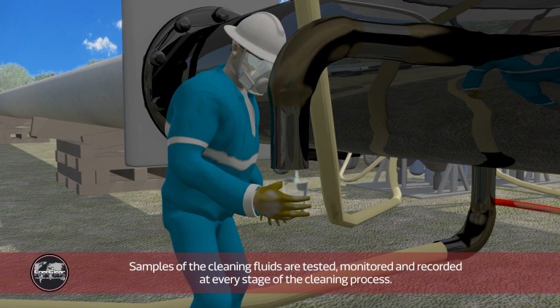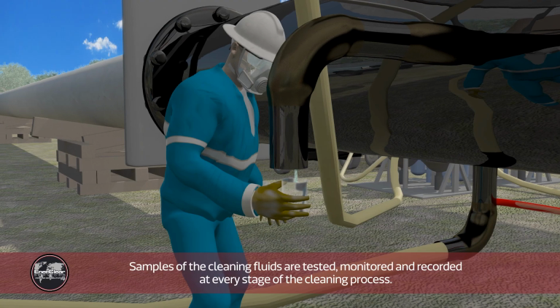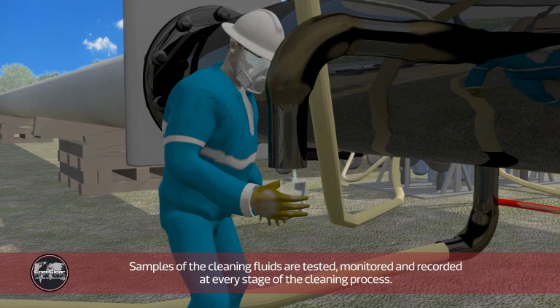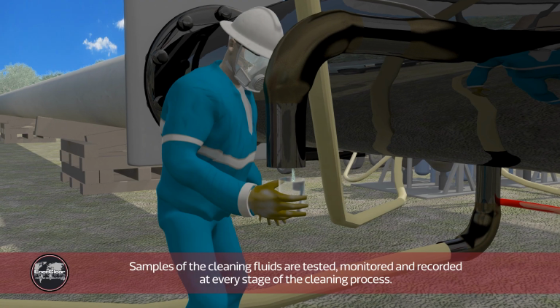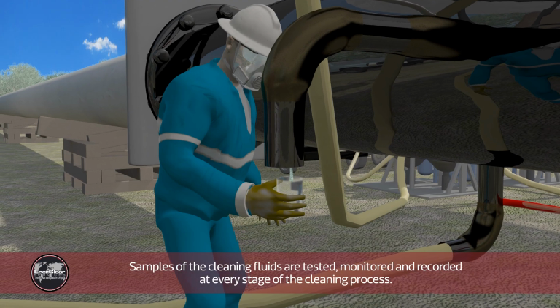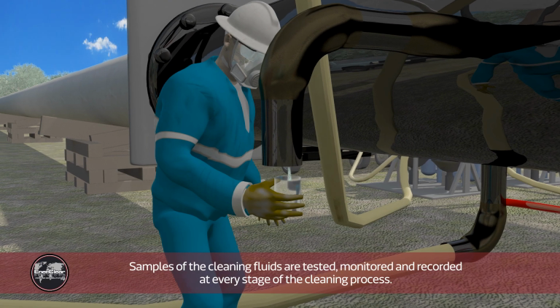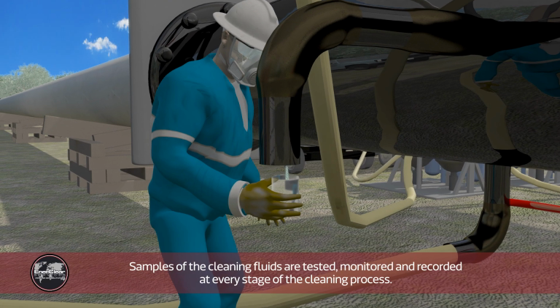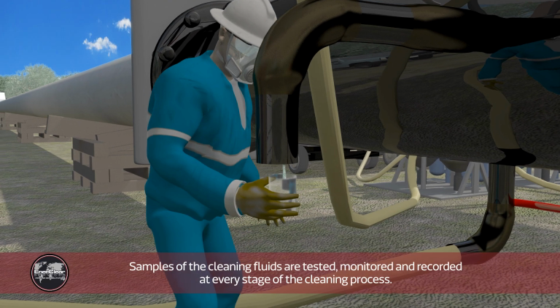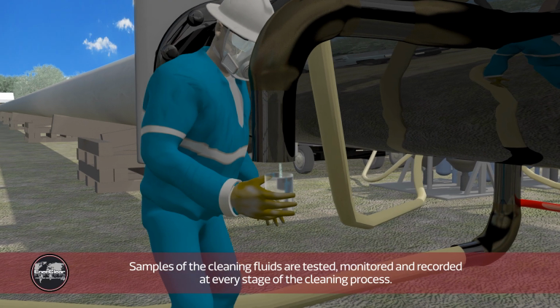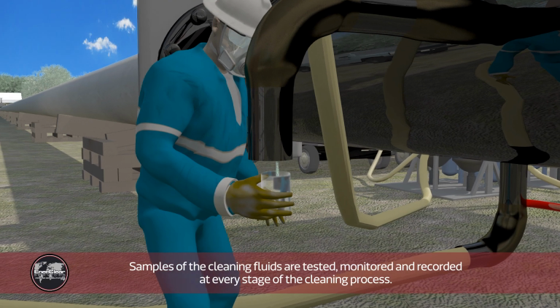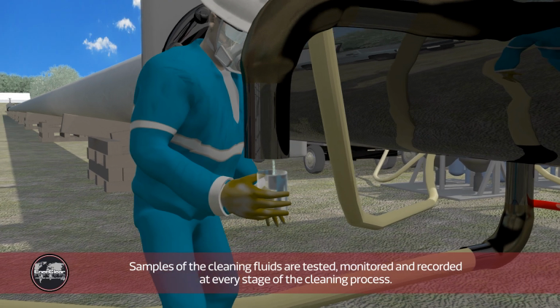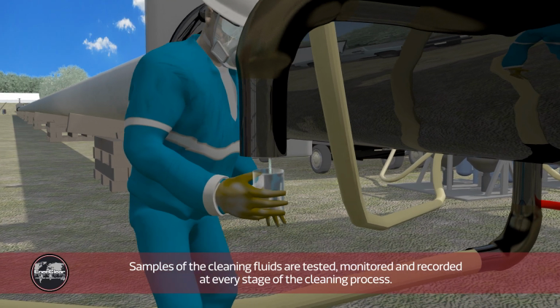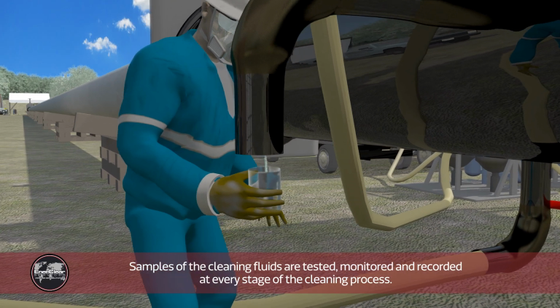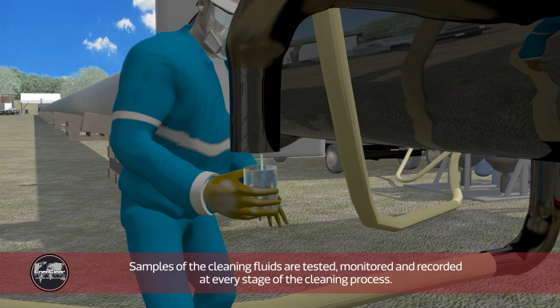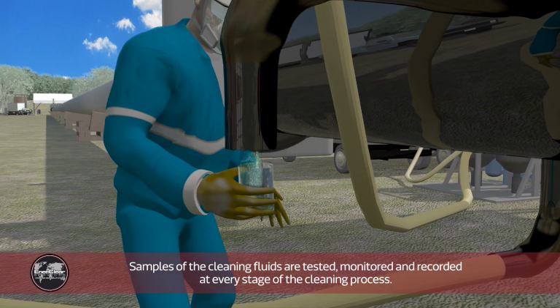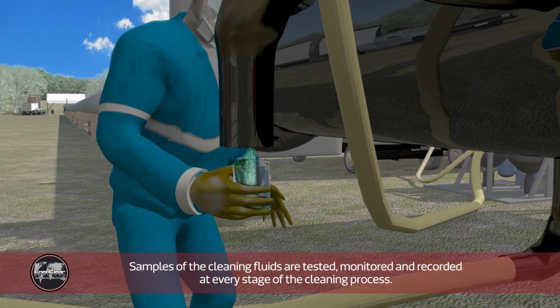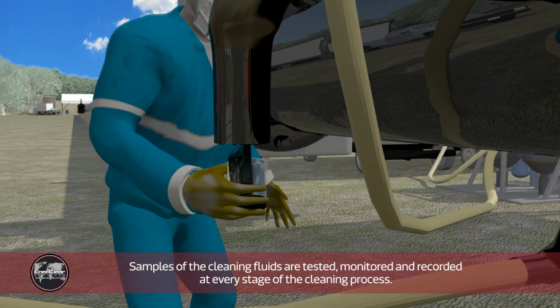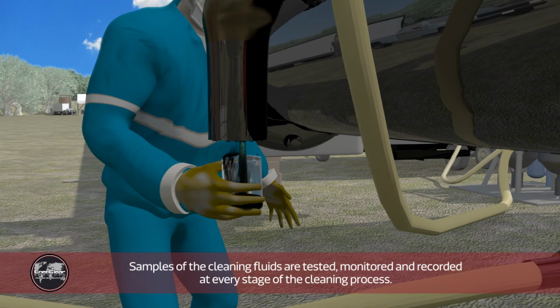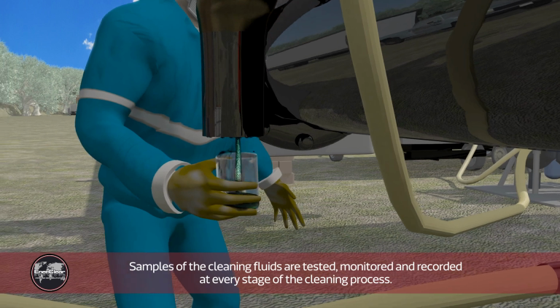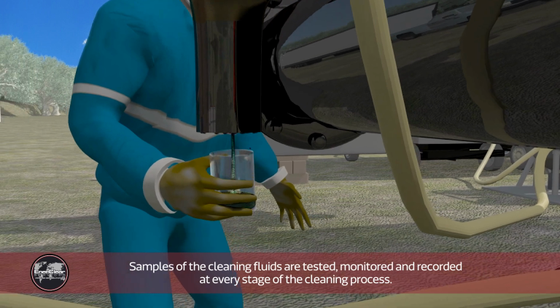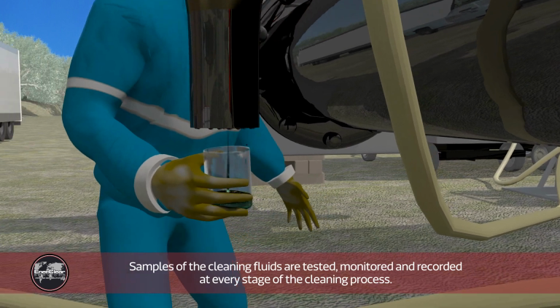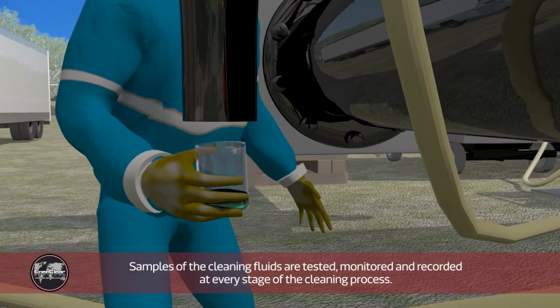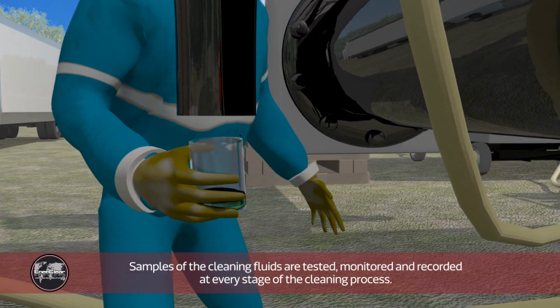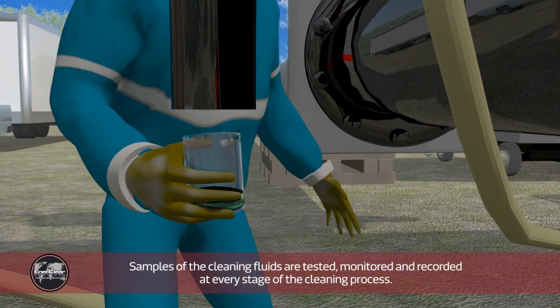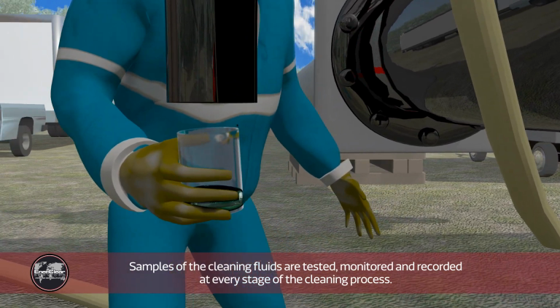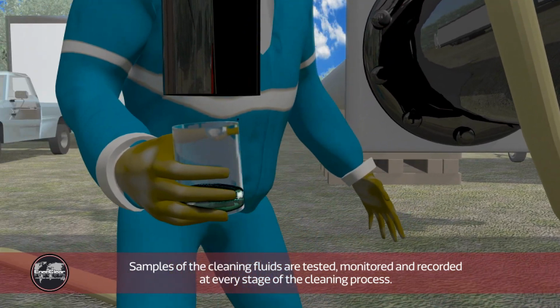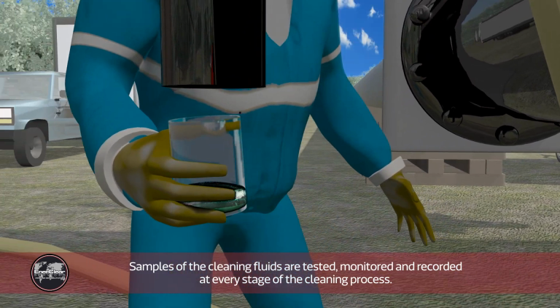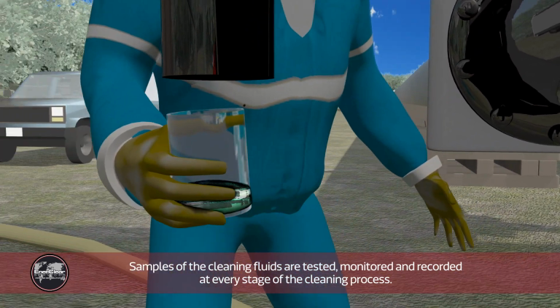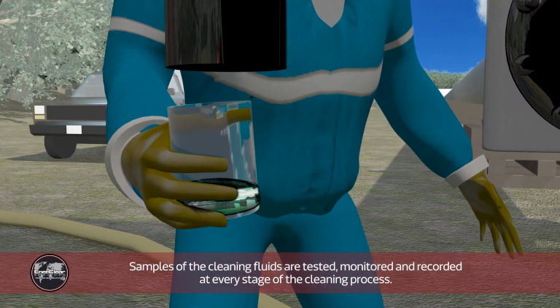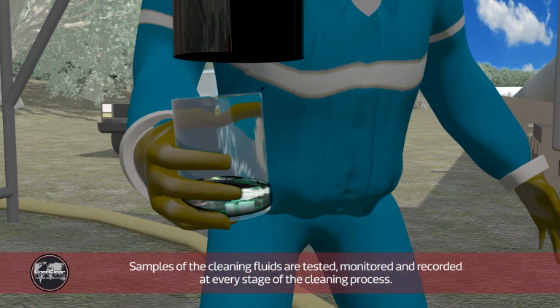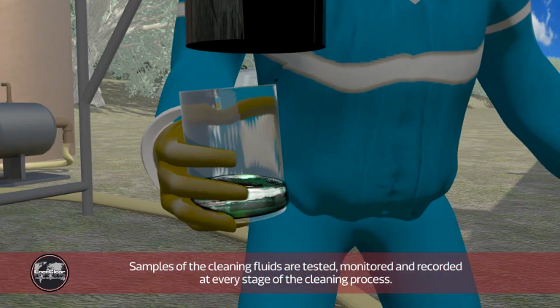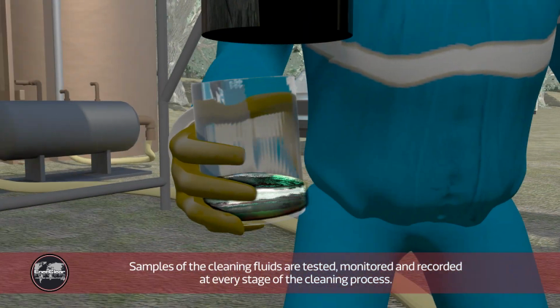Samples of the cleaning fluids are tested, monitored, and recorded at every stage of the cleaning process.